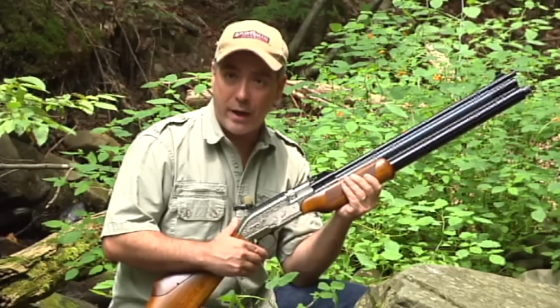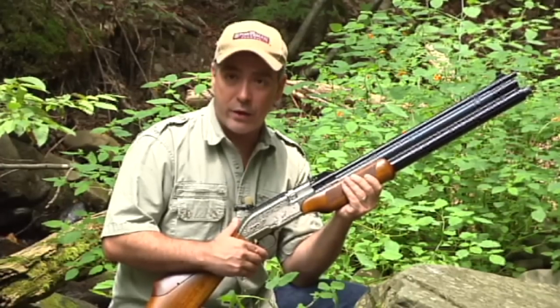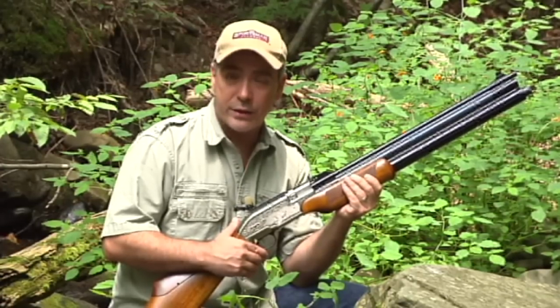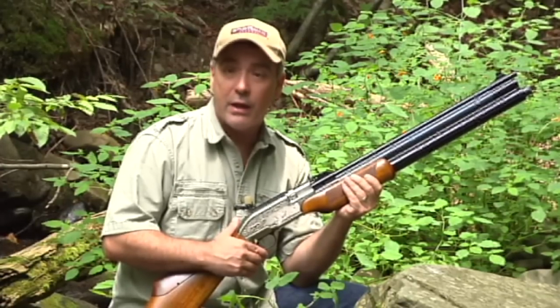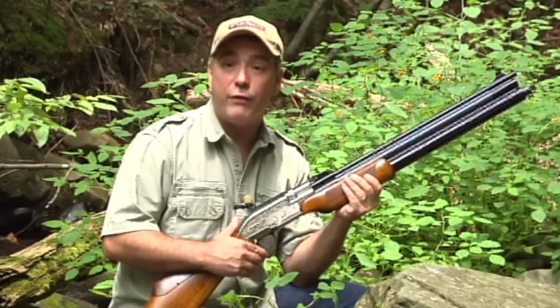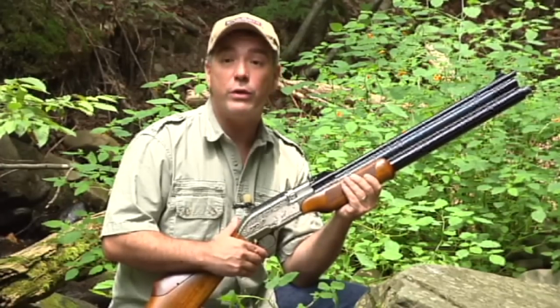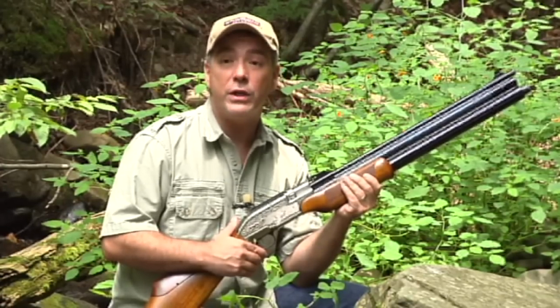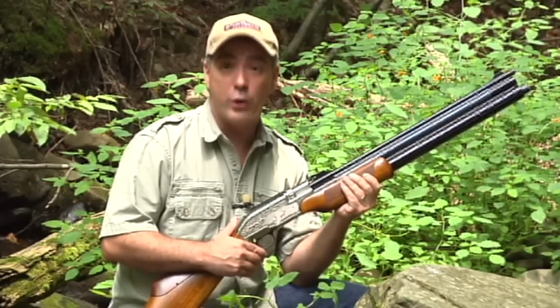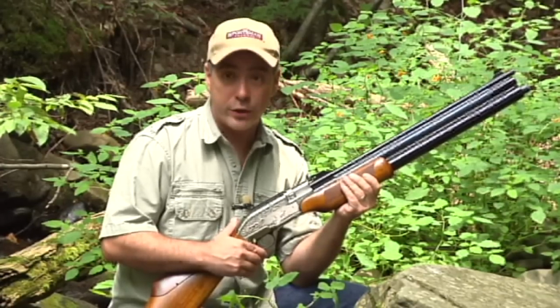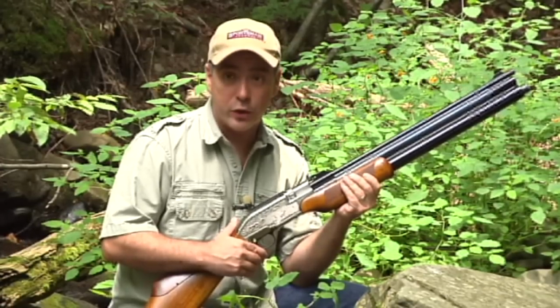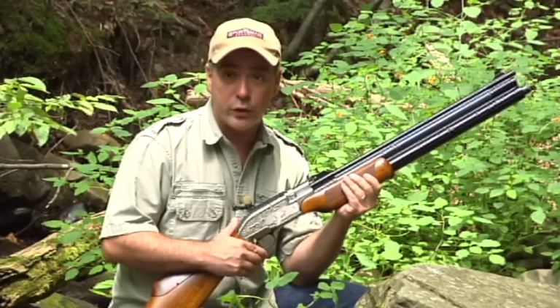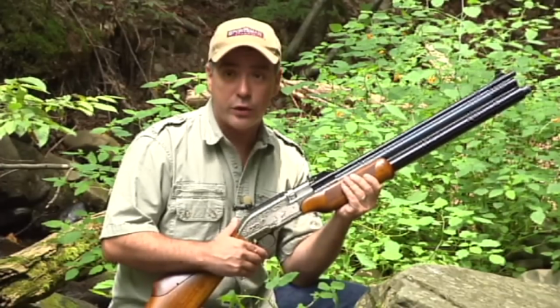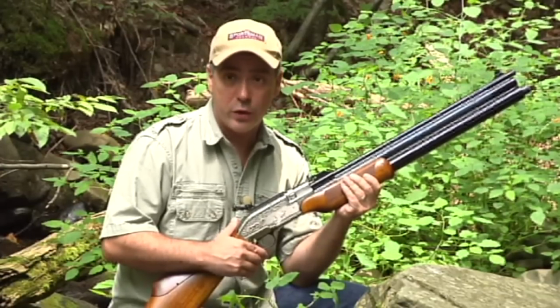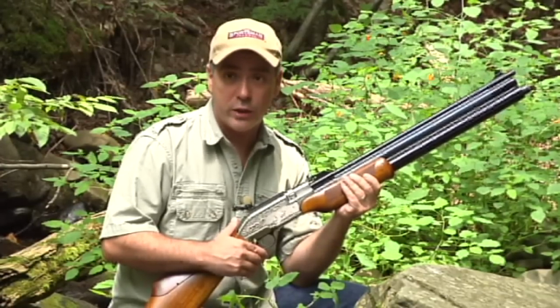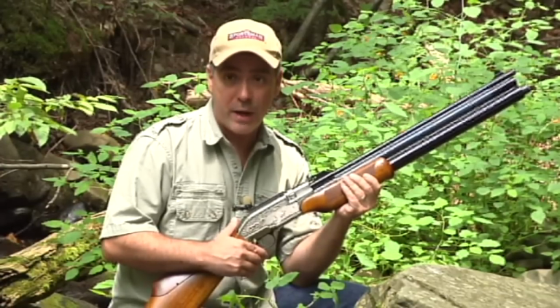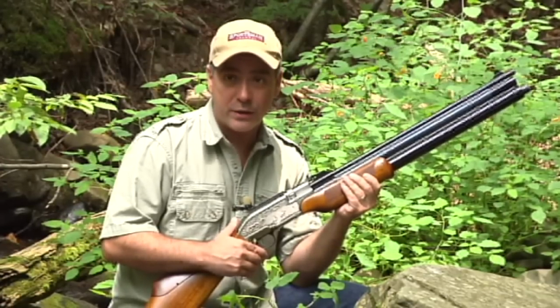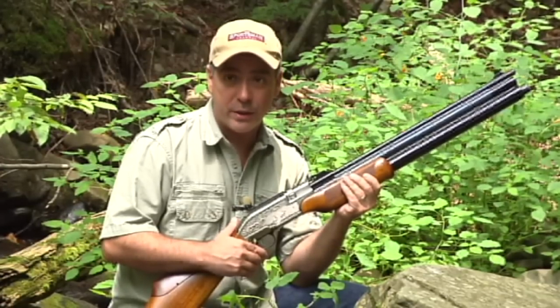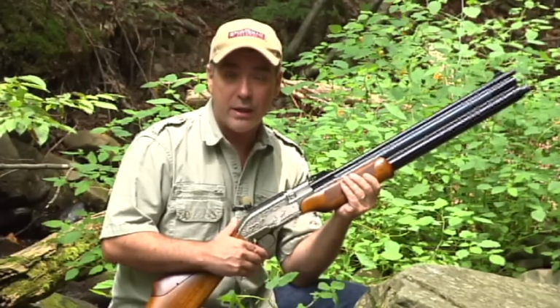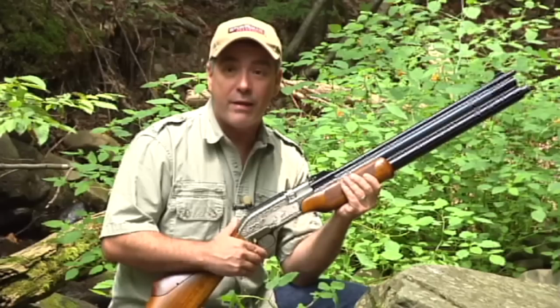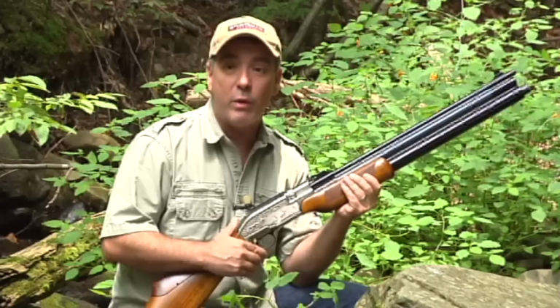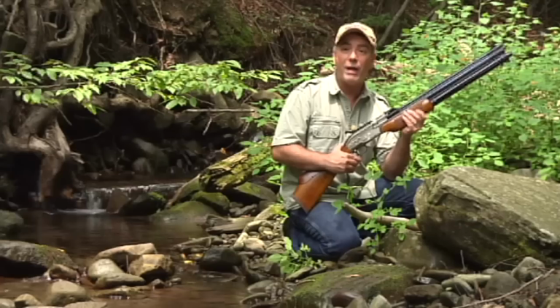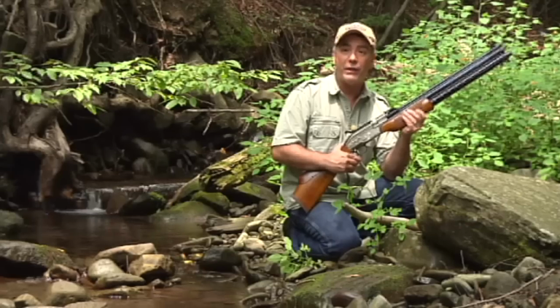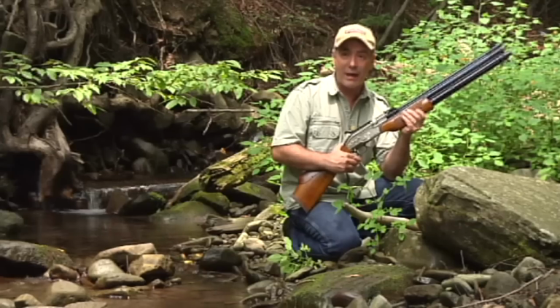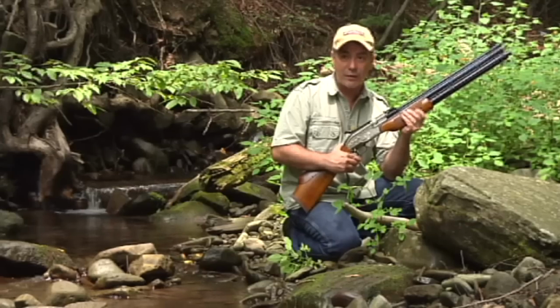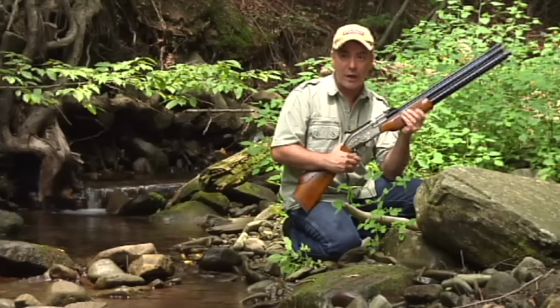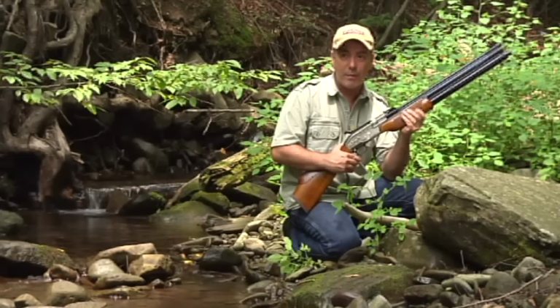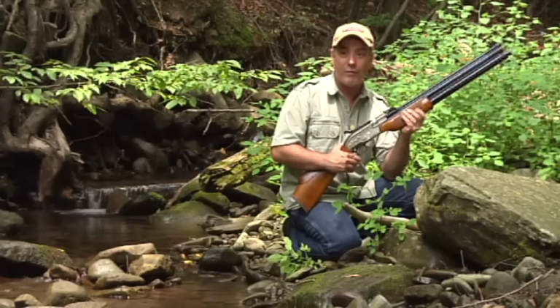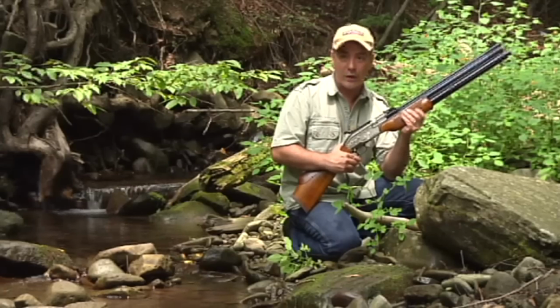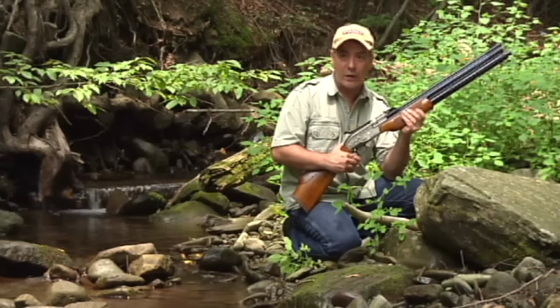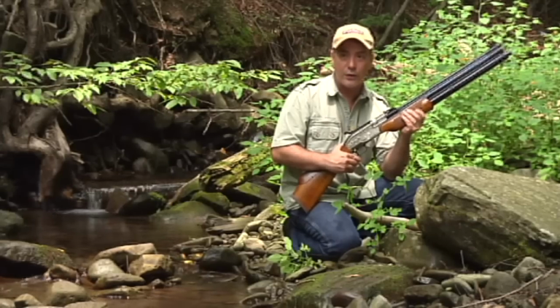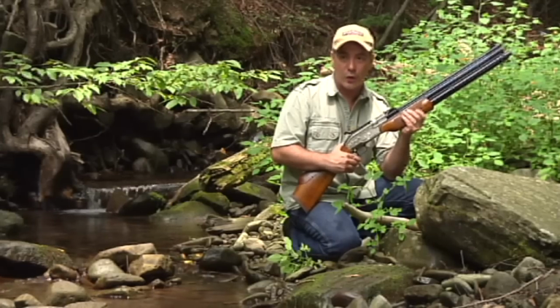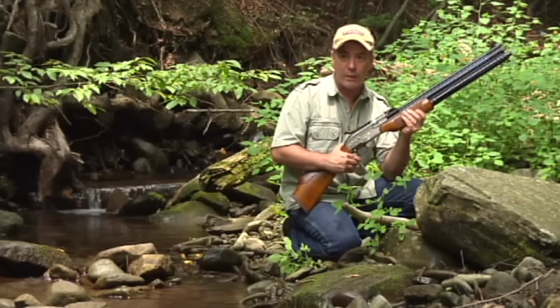Parents, if you teach your children to shoot responsibly, they will have a lifetime of air gun enjoyment.